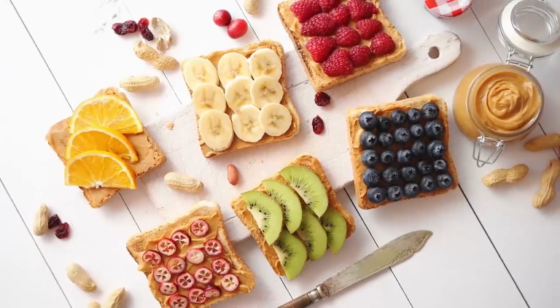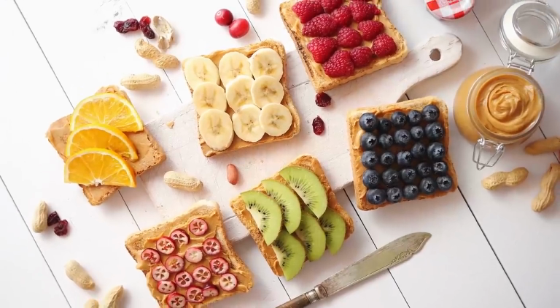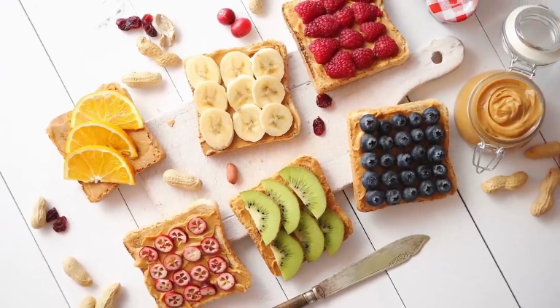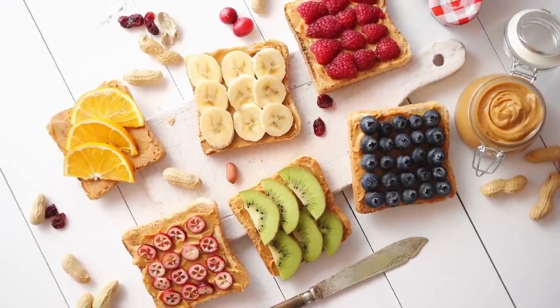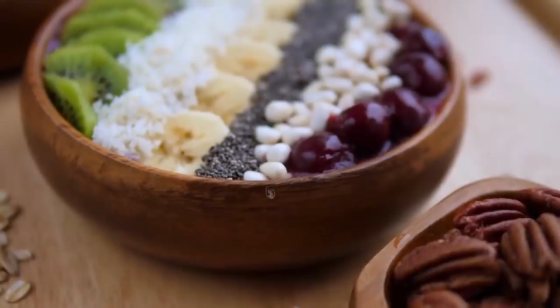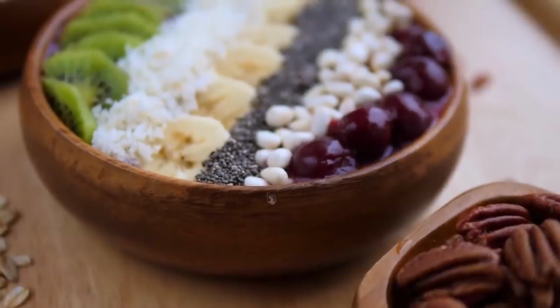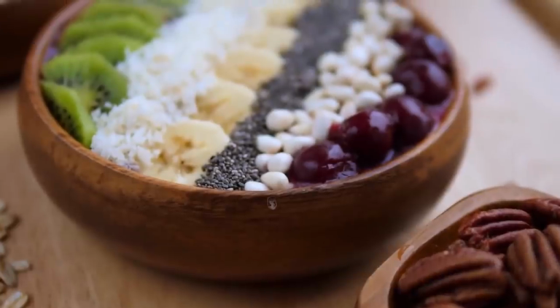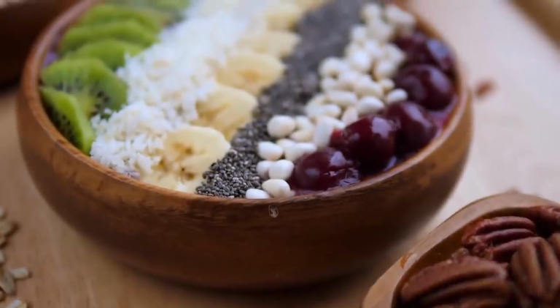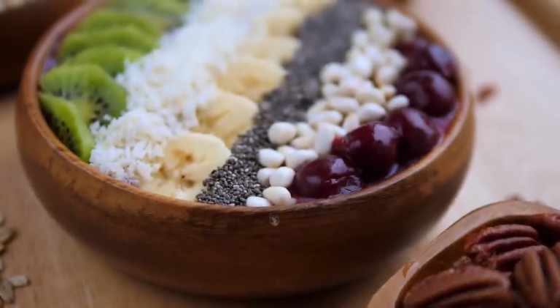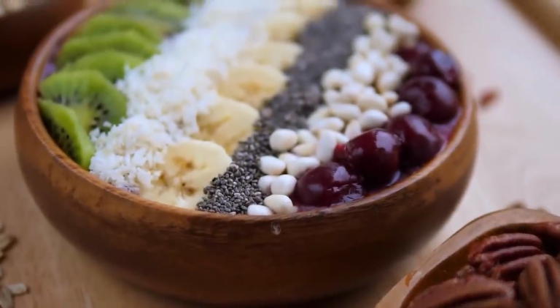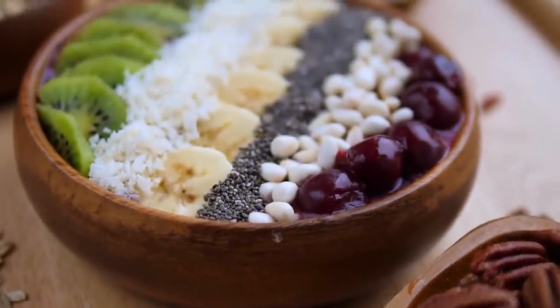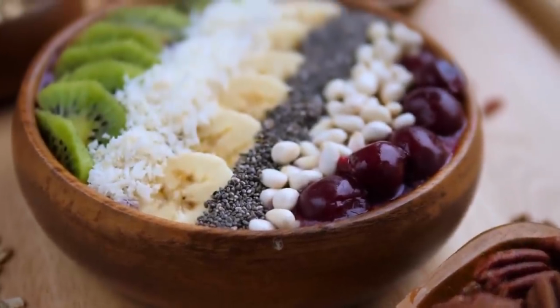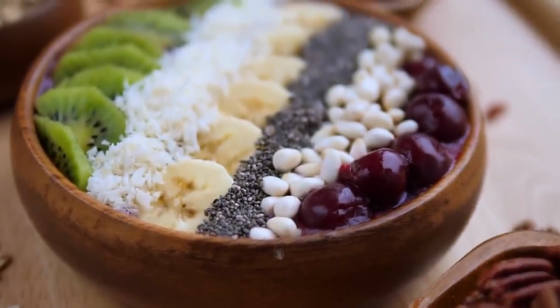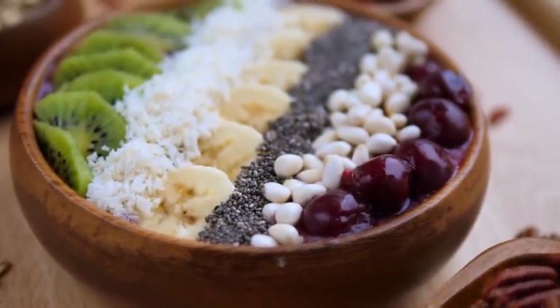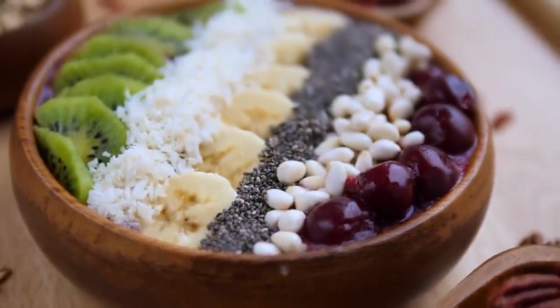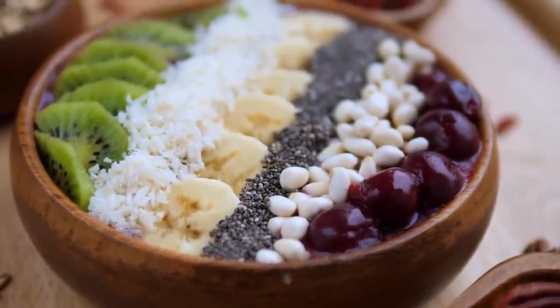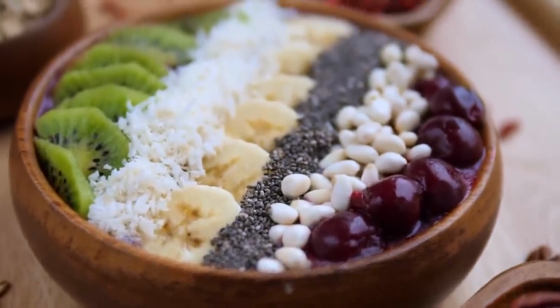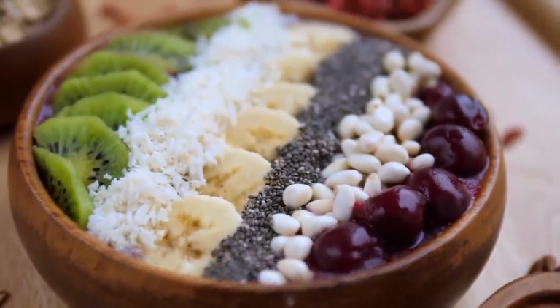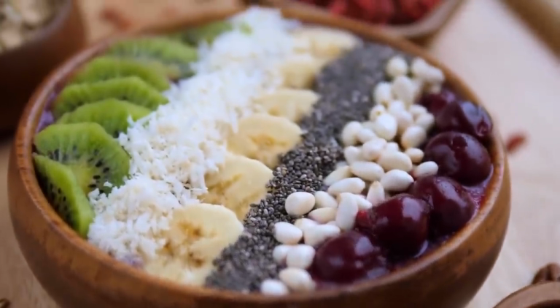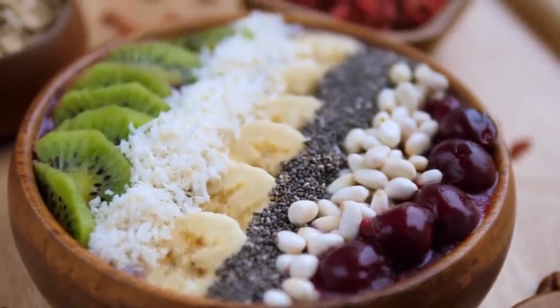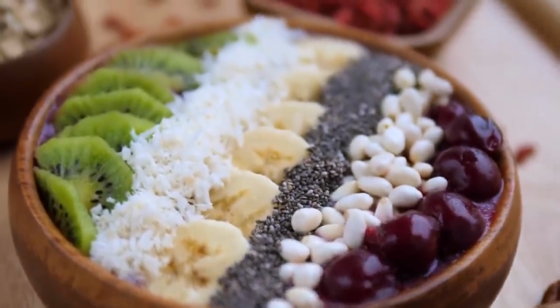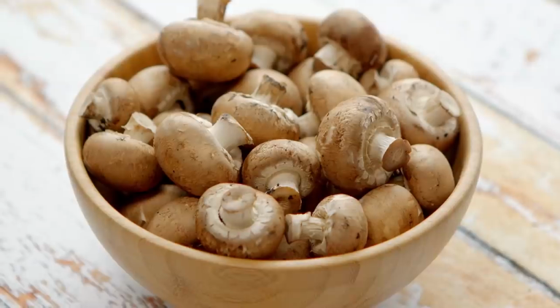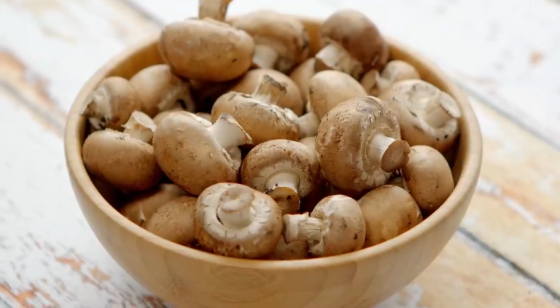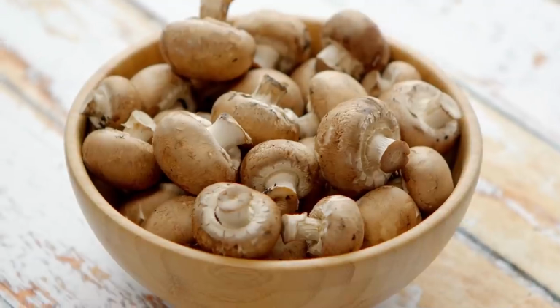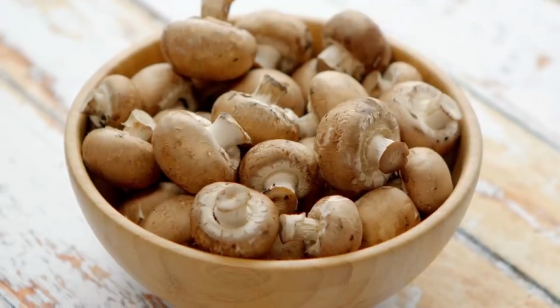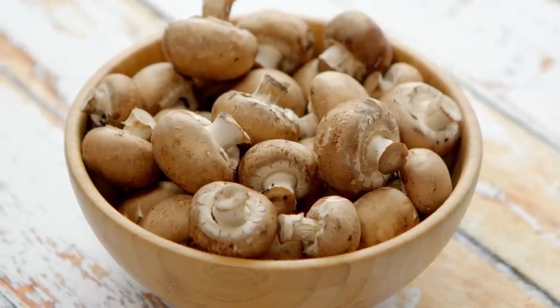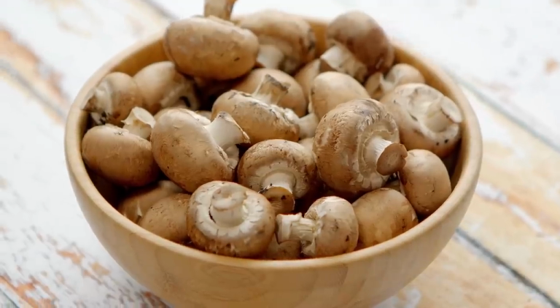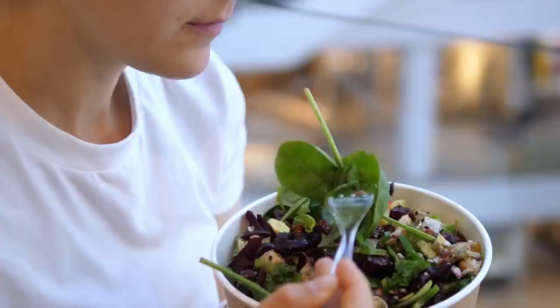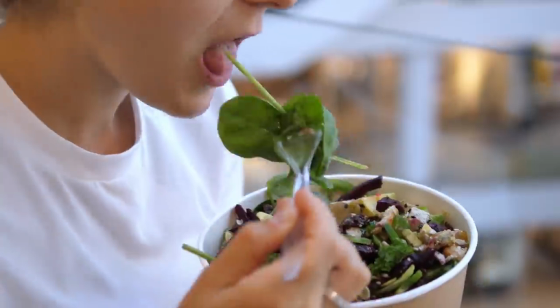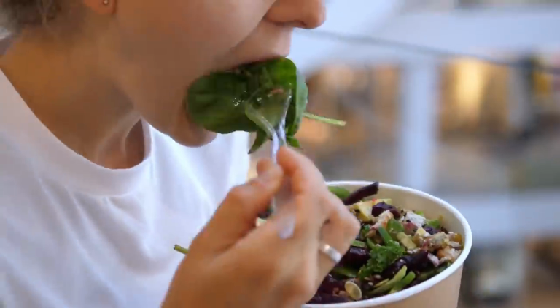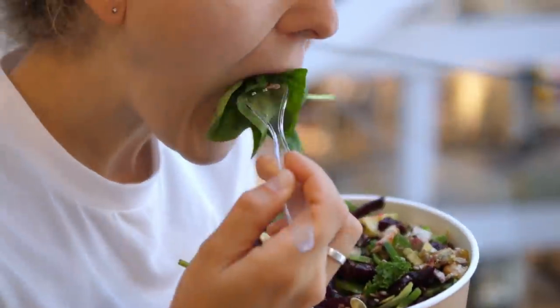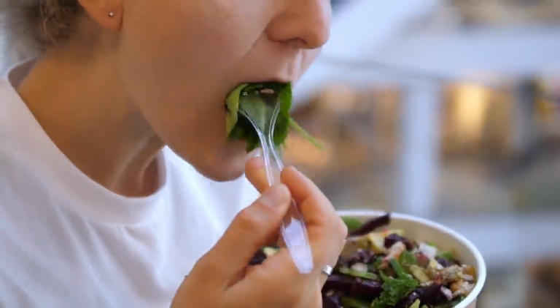You can even create a savory oatmeal dish by adding mushrooms or leafy greens.